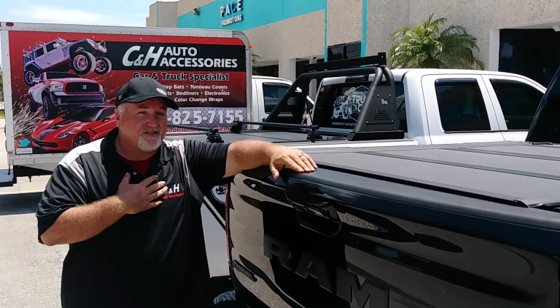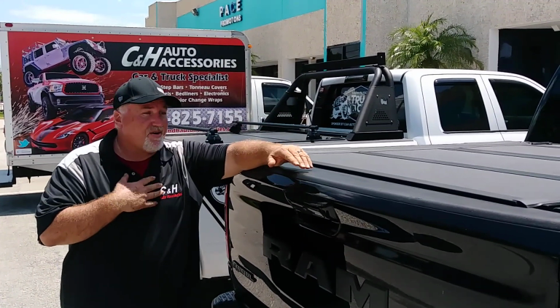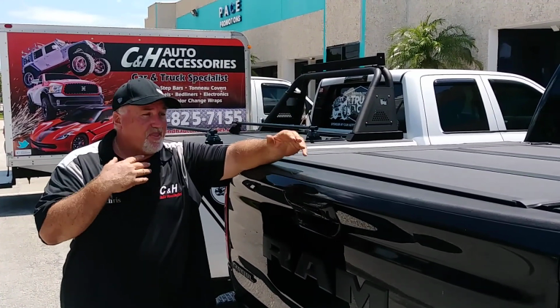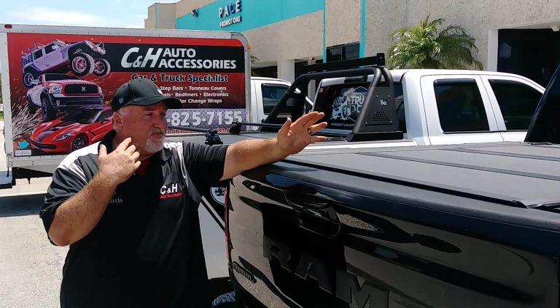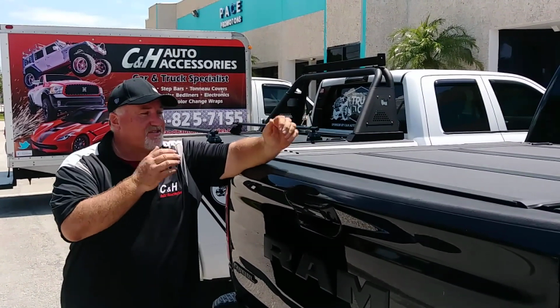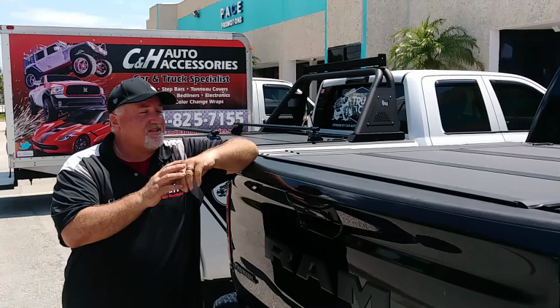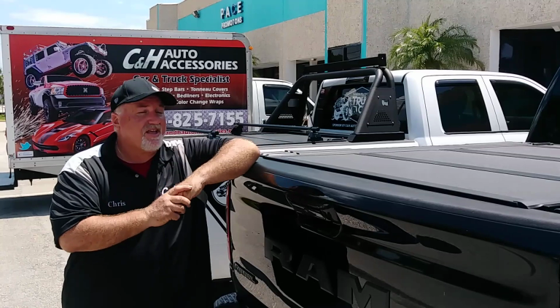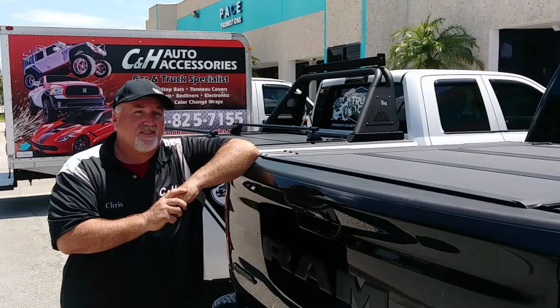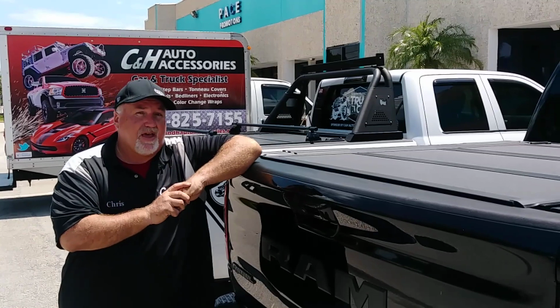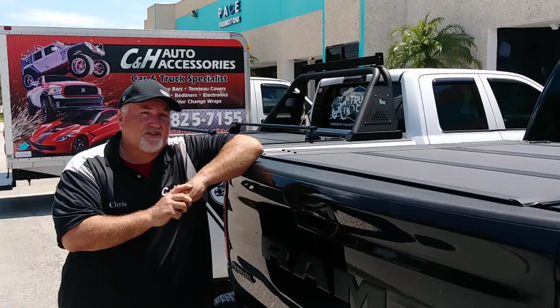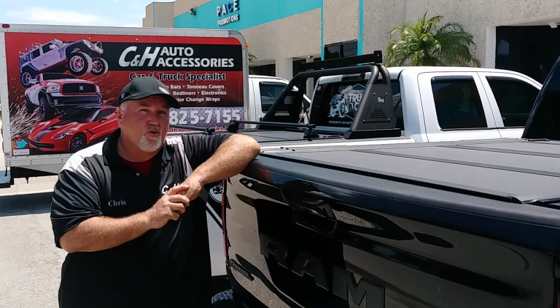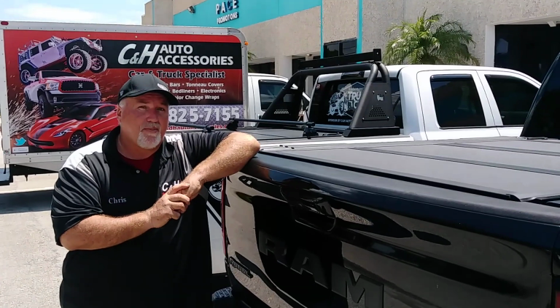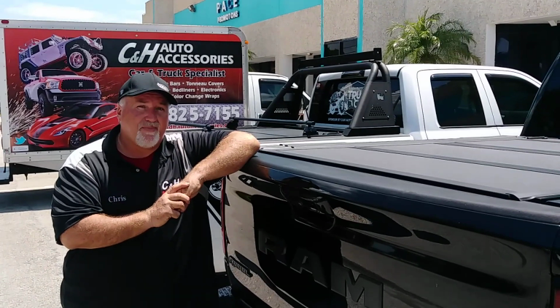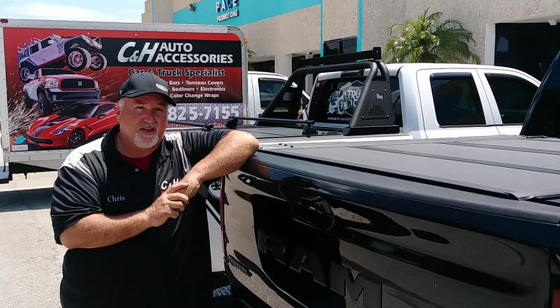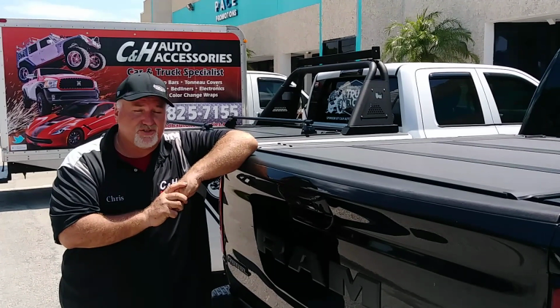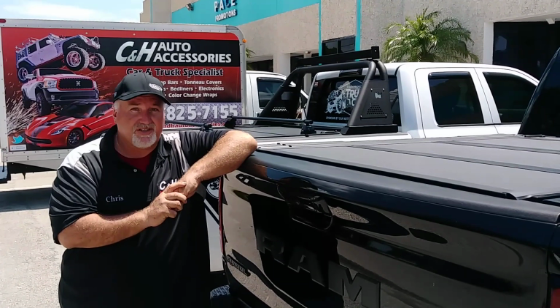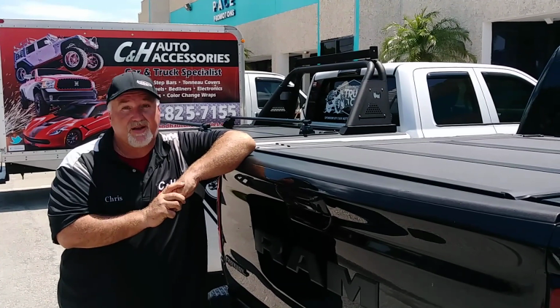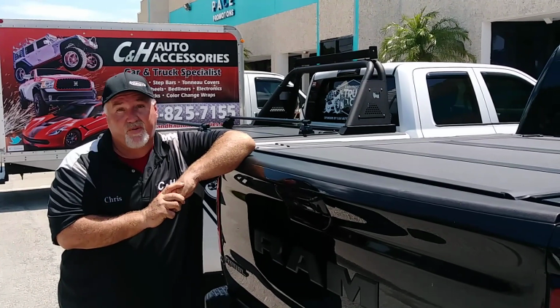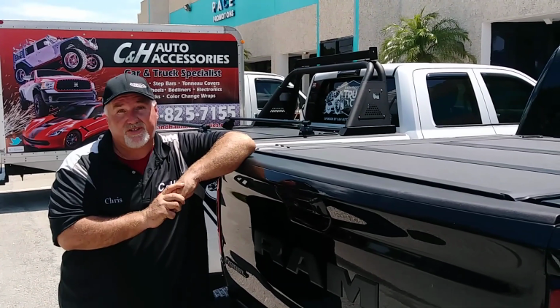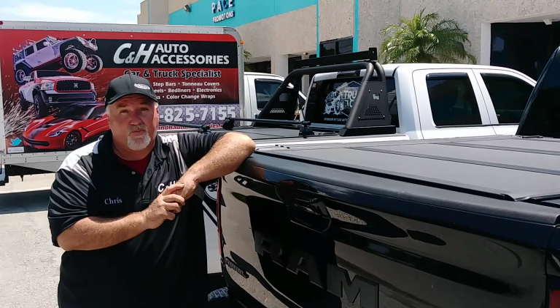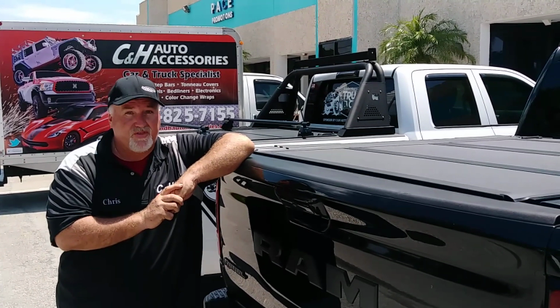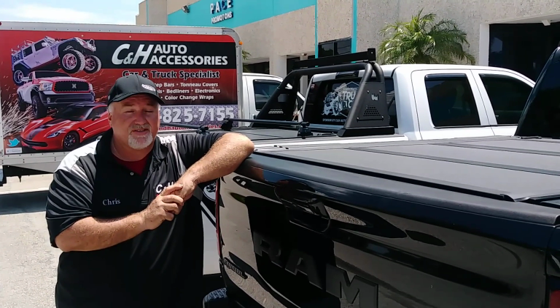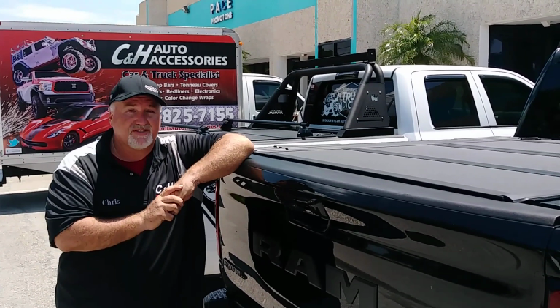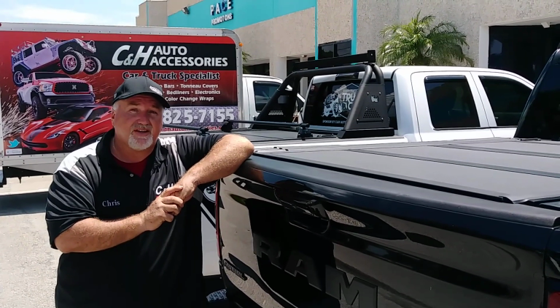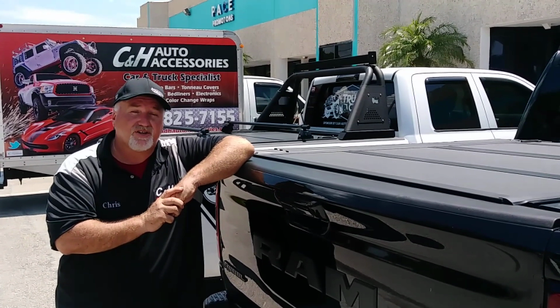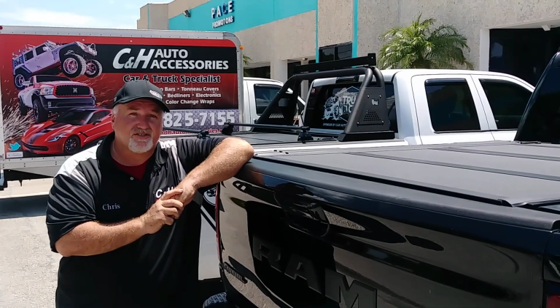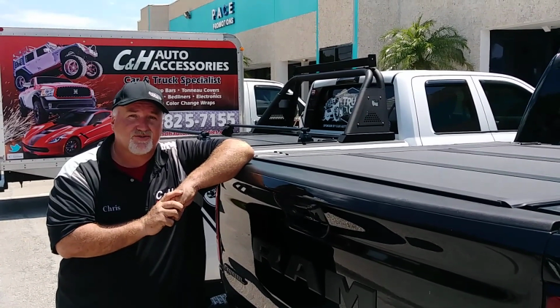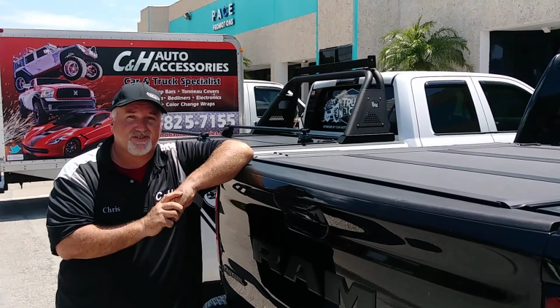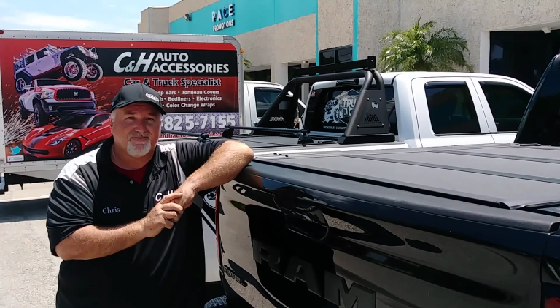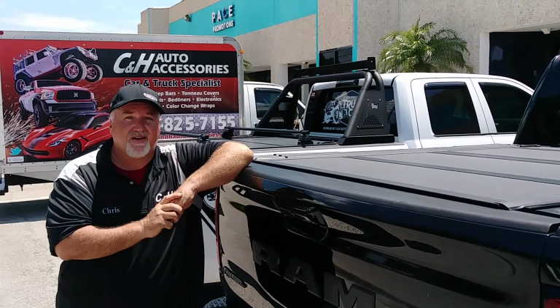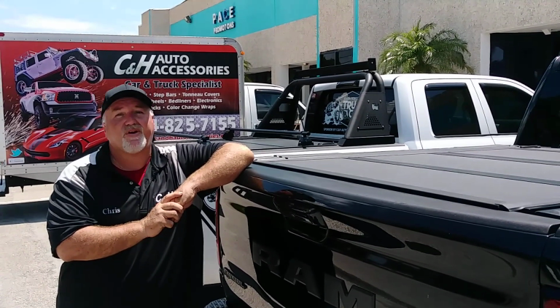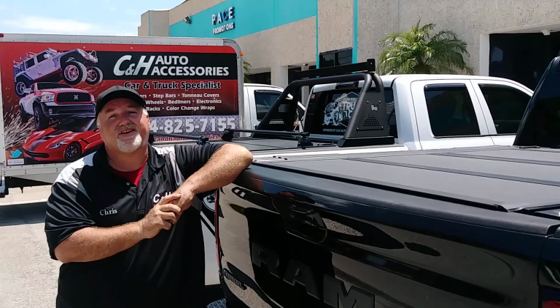So this is the MX4 by Back Industries, and I'm Chris with CNH Auto Accessories. Have a great day.